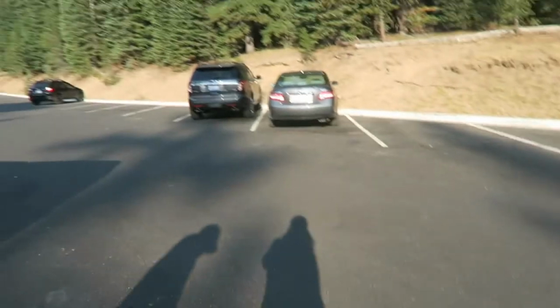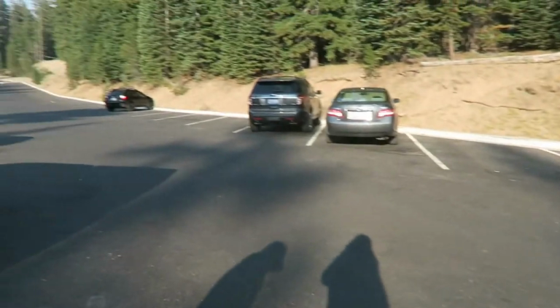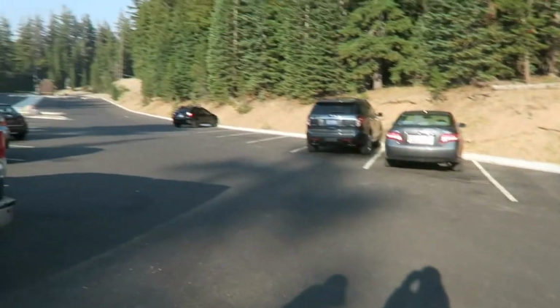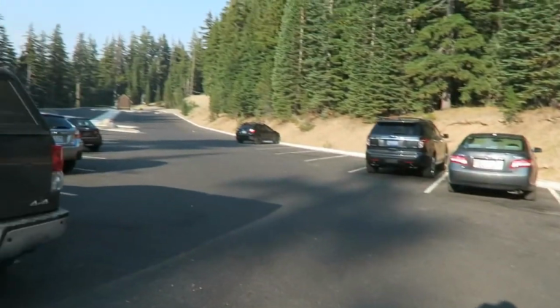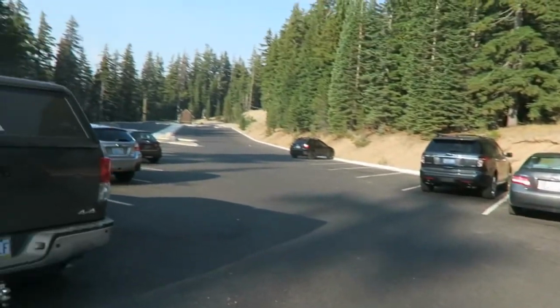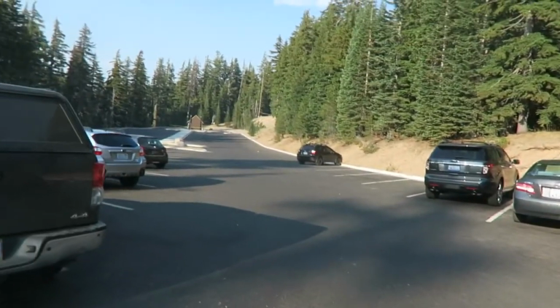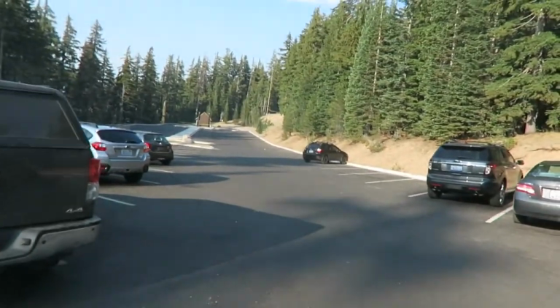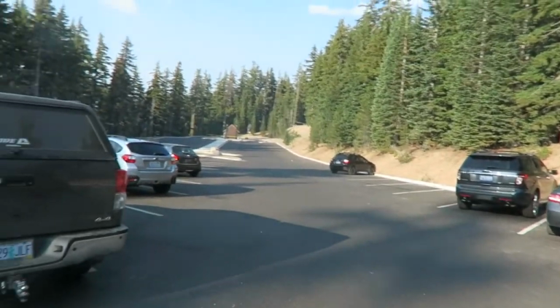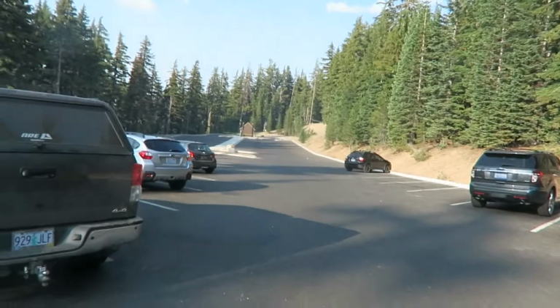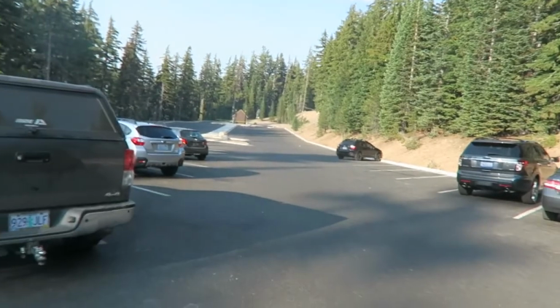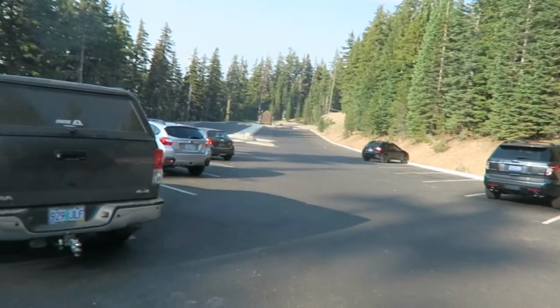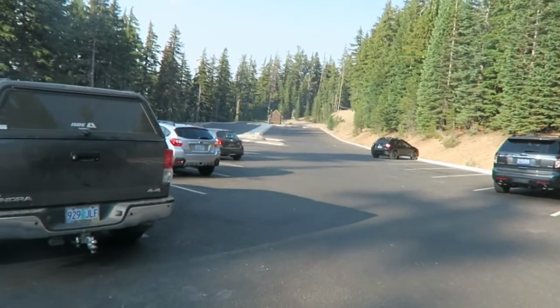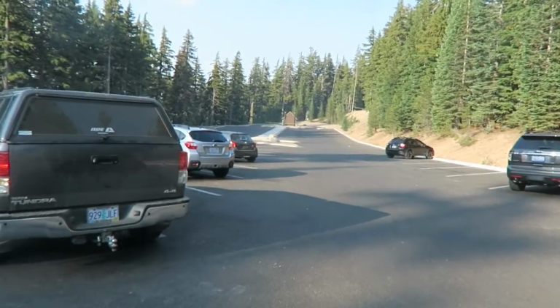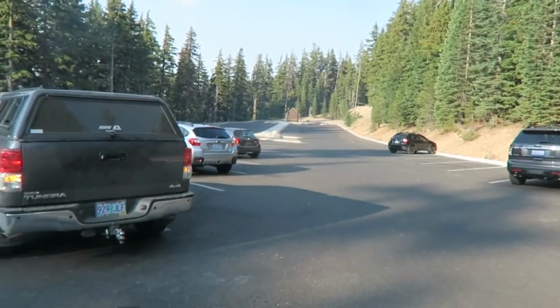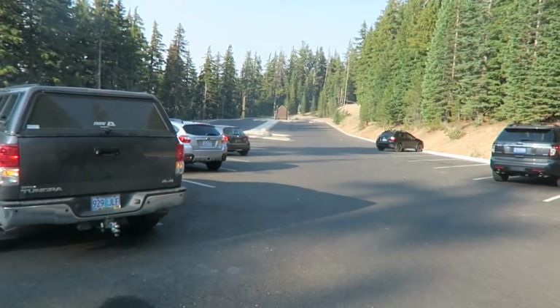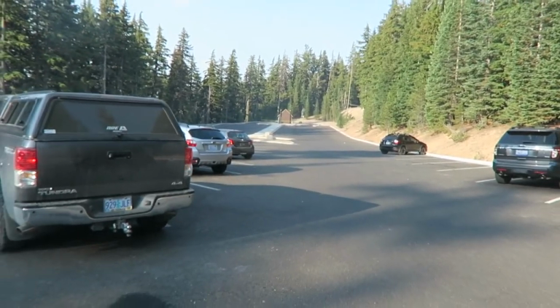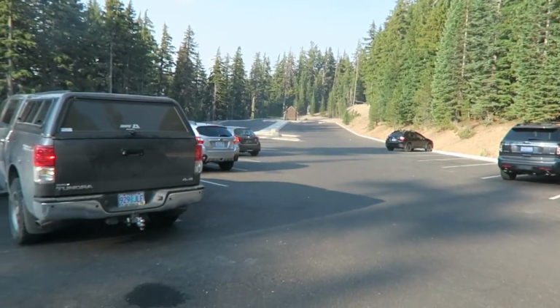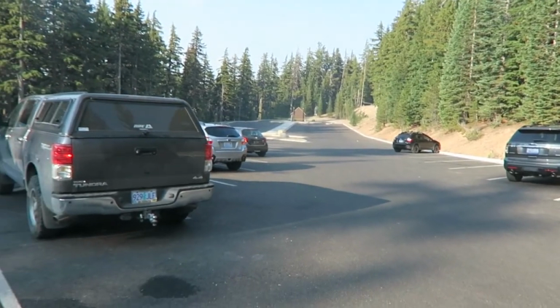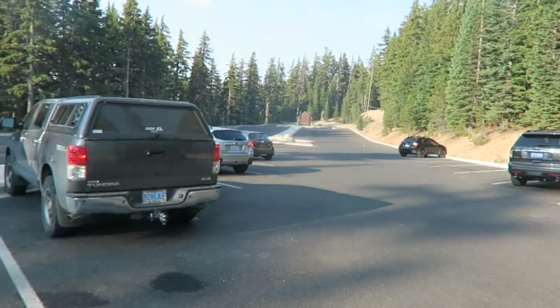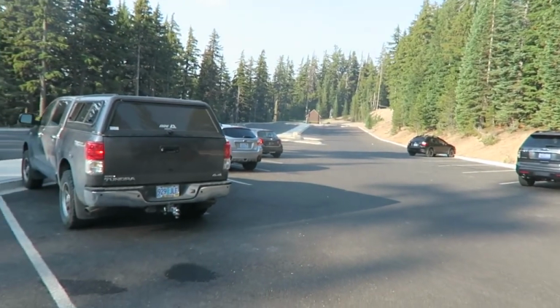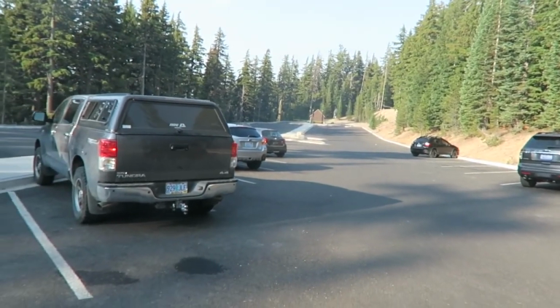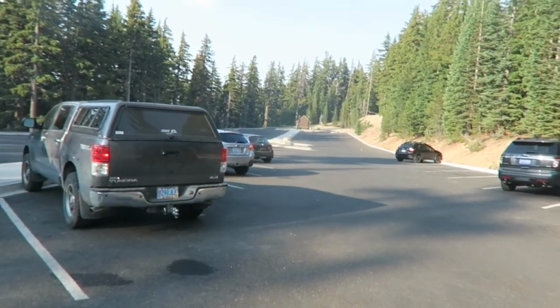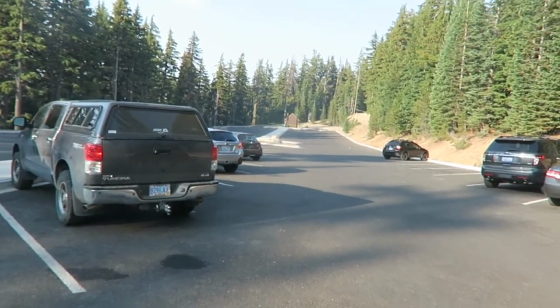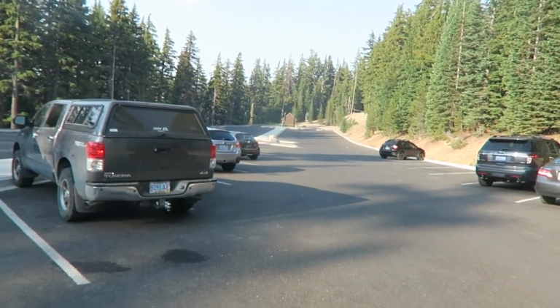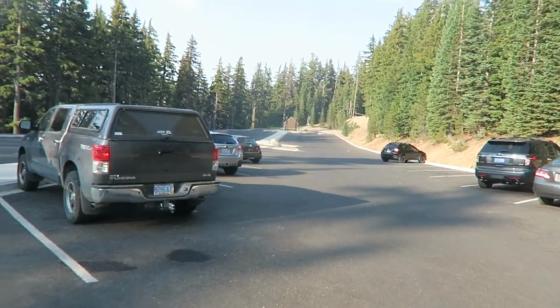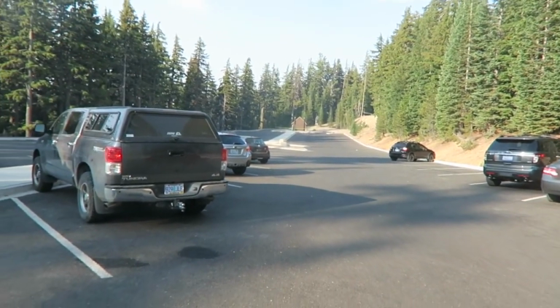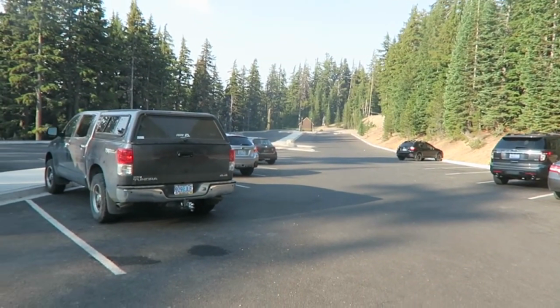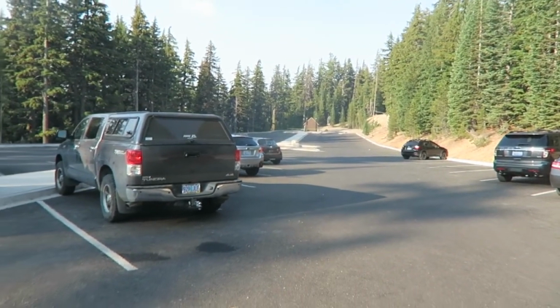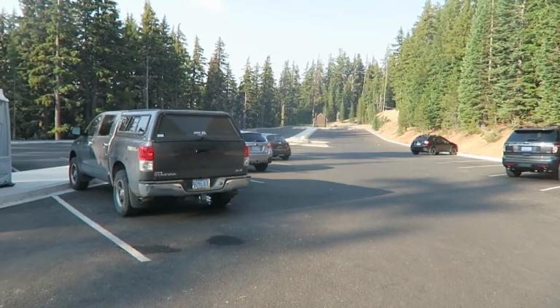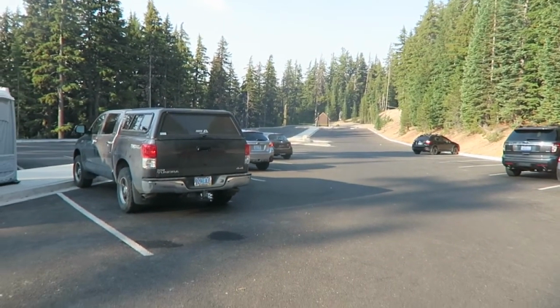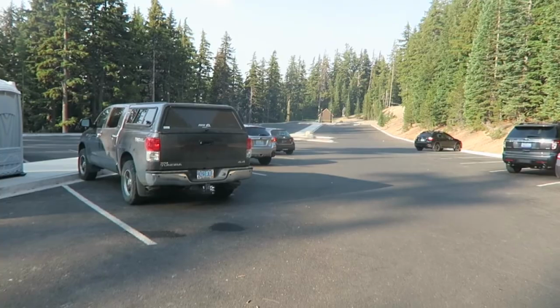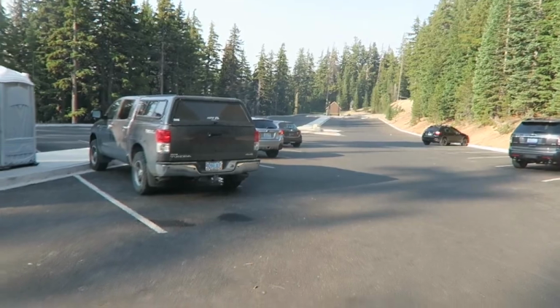Look at this nice empty parking lot. This is what happens when you start a hike at like almost five o'clock at night at a national park, and summer's over.